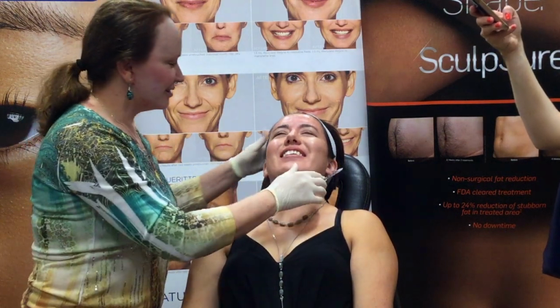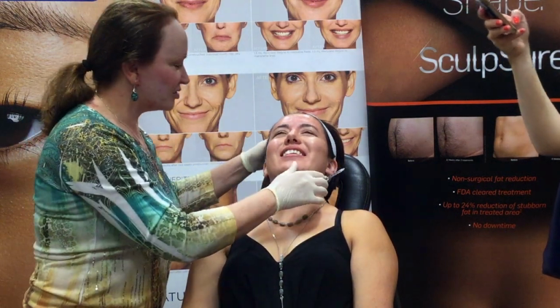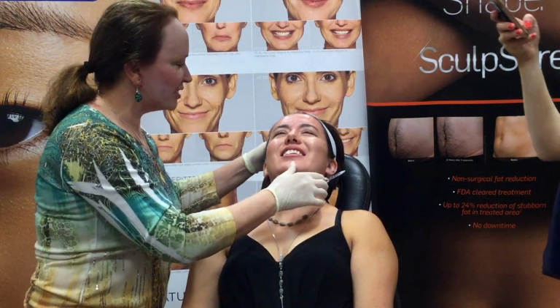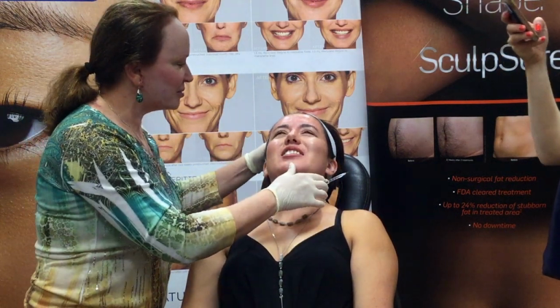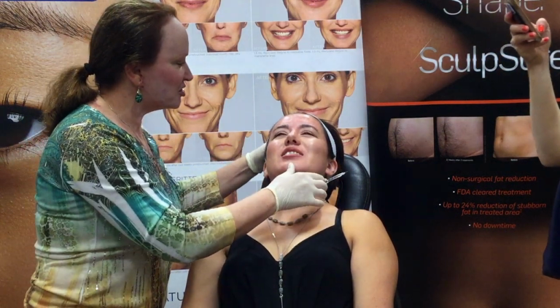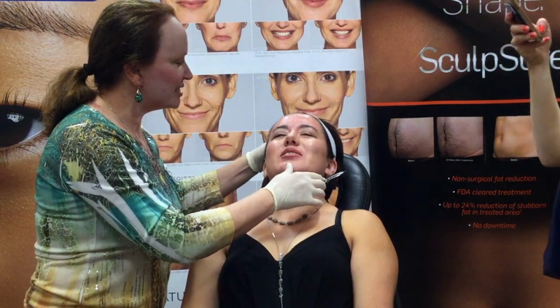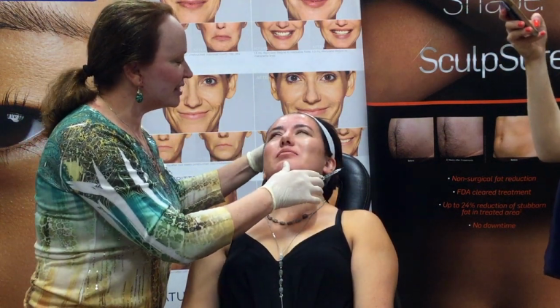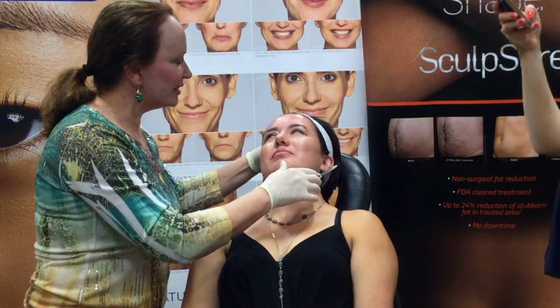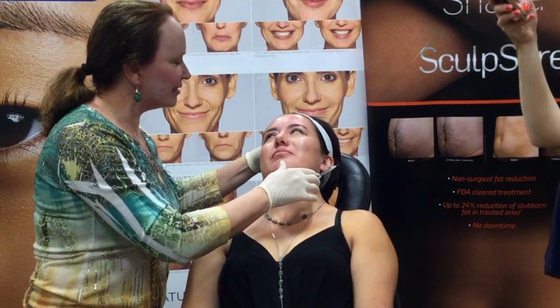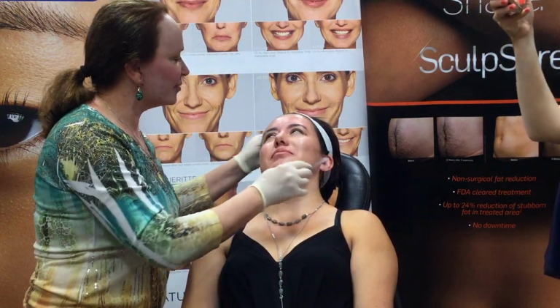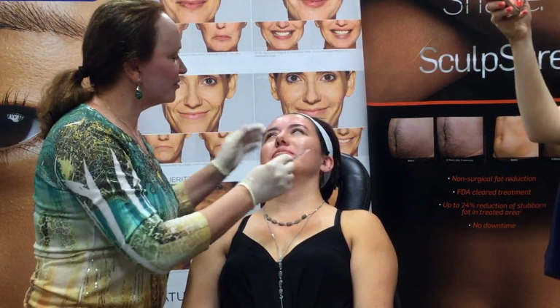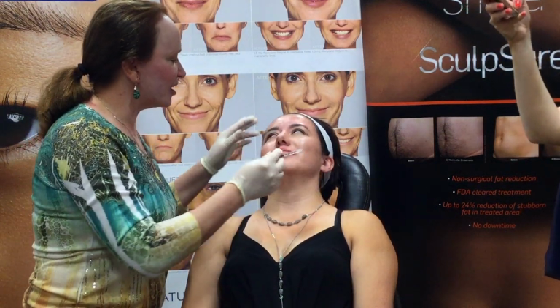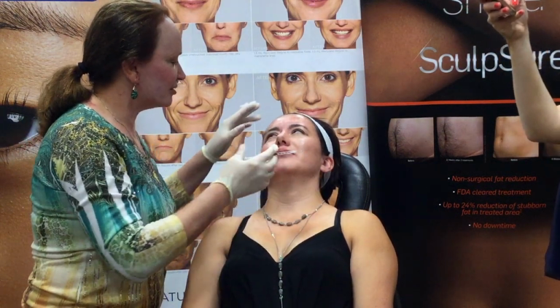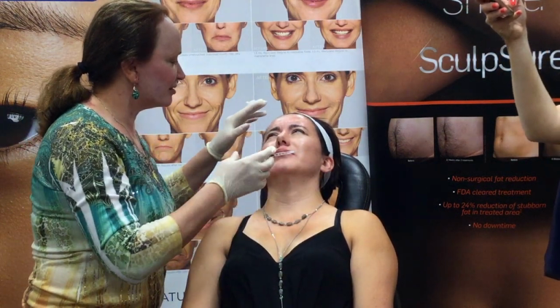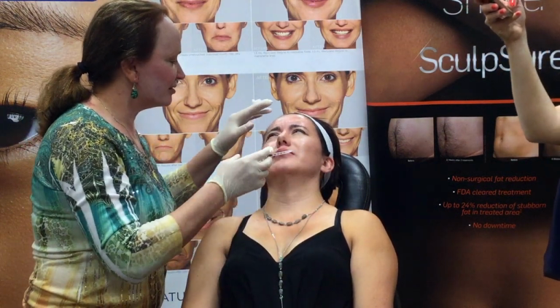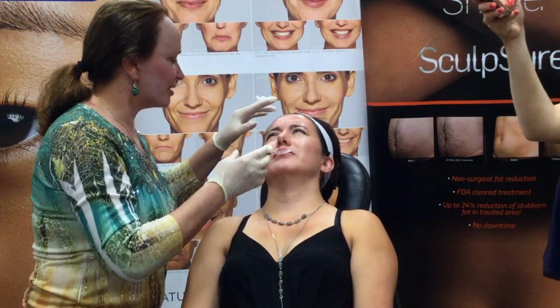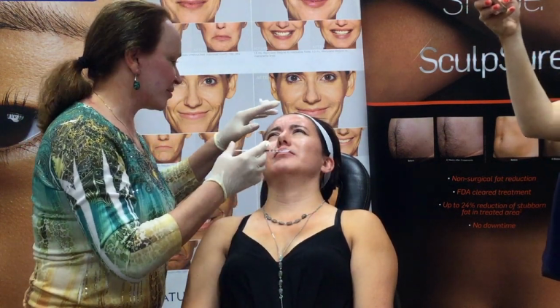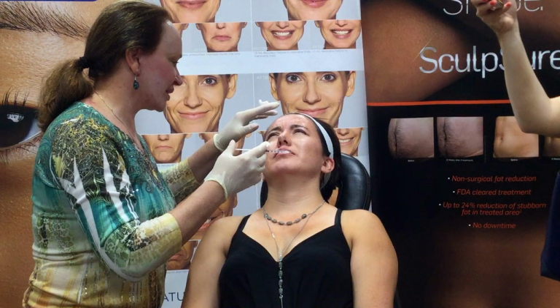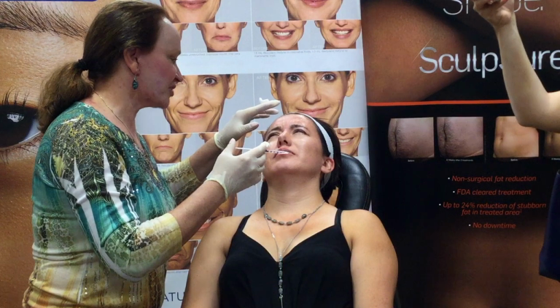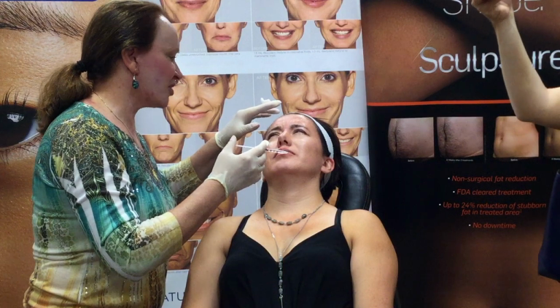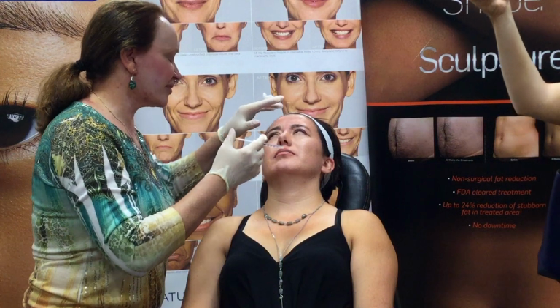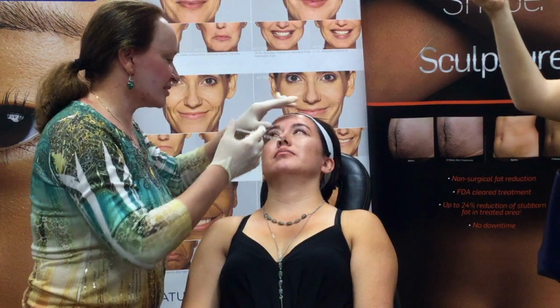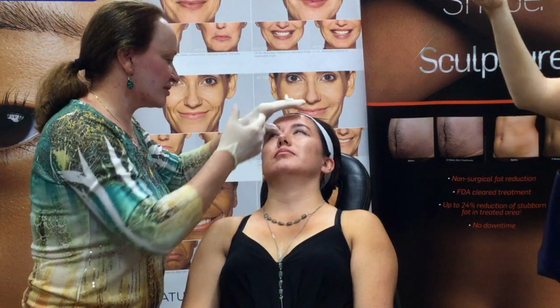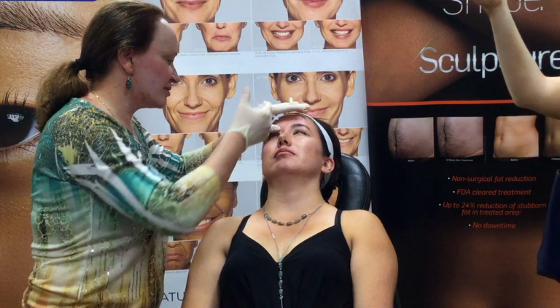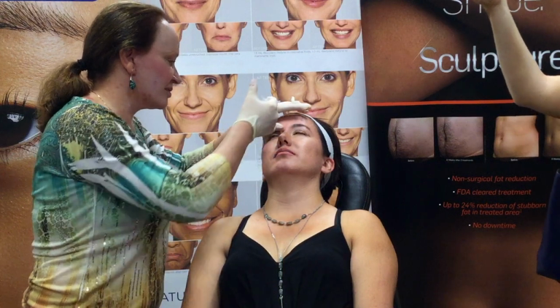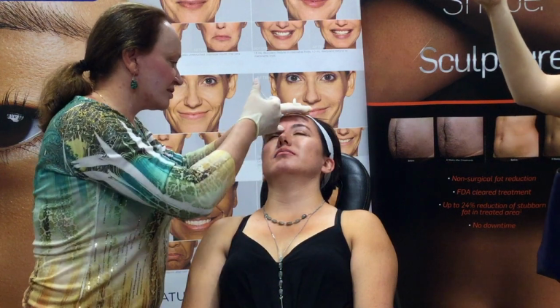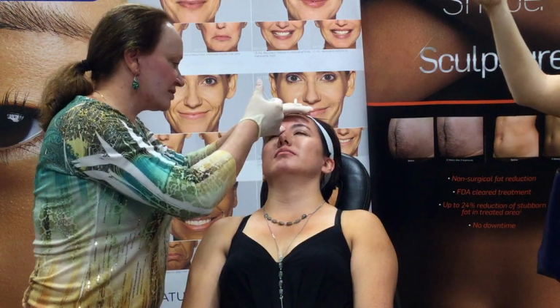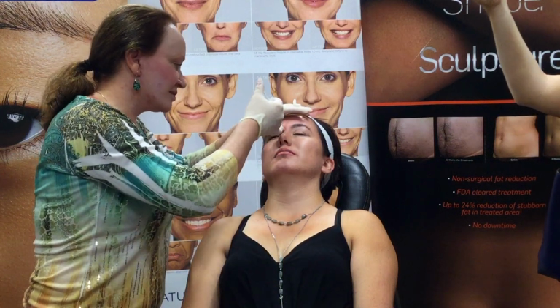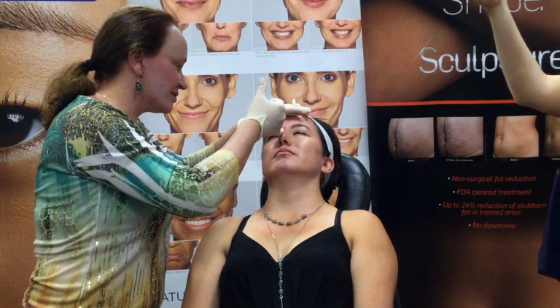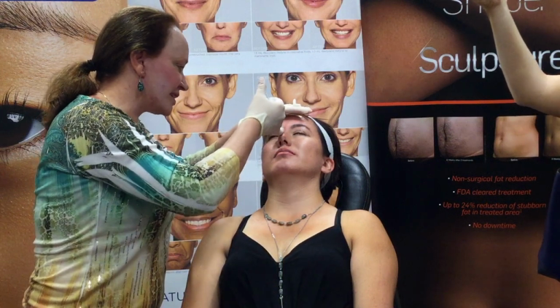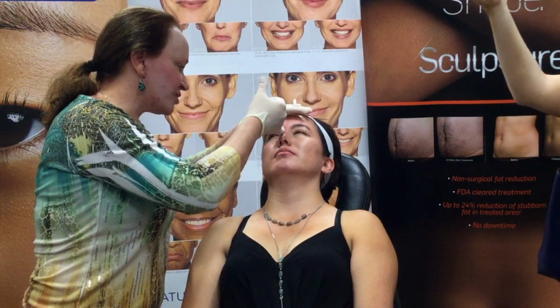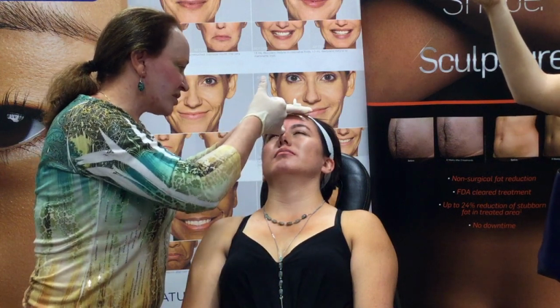Turn your head towards me just slightly. Give me a good frown. Alright, relax. All of that. Nice deep breath.